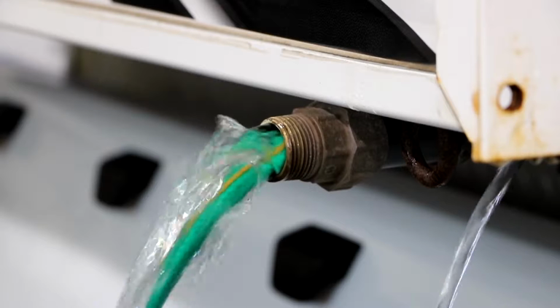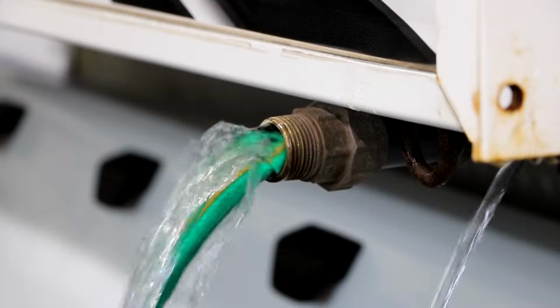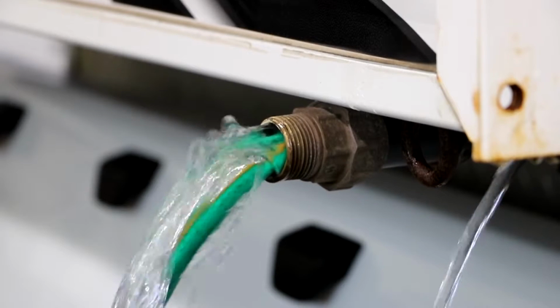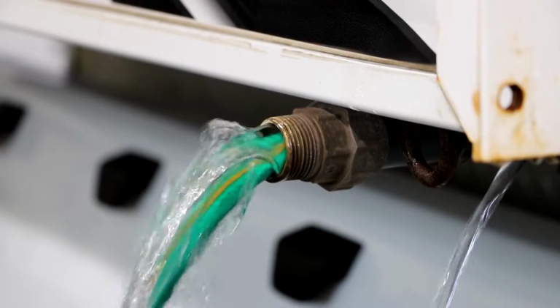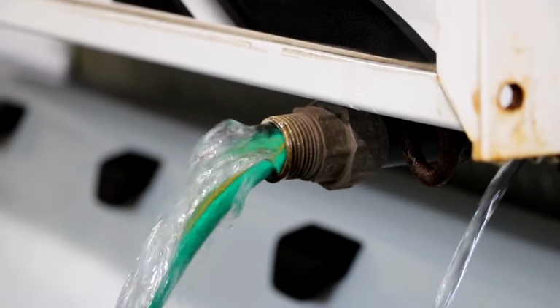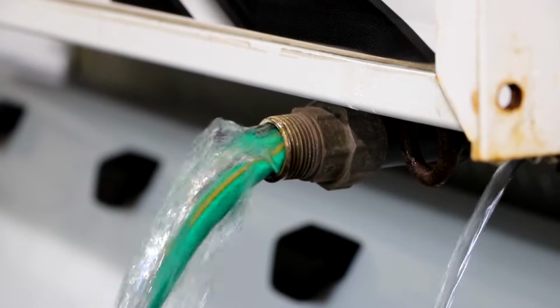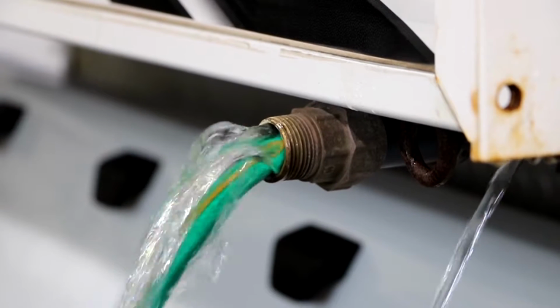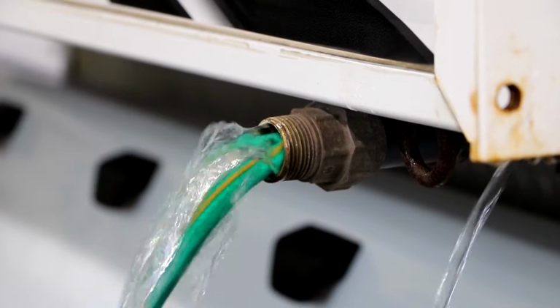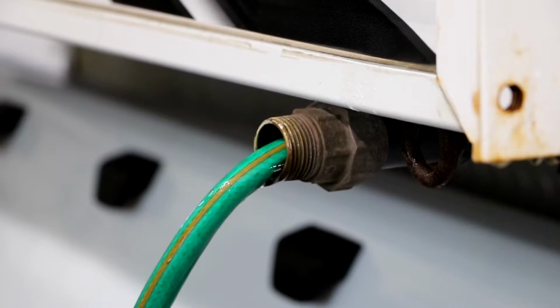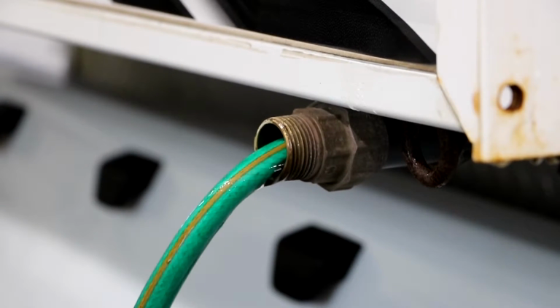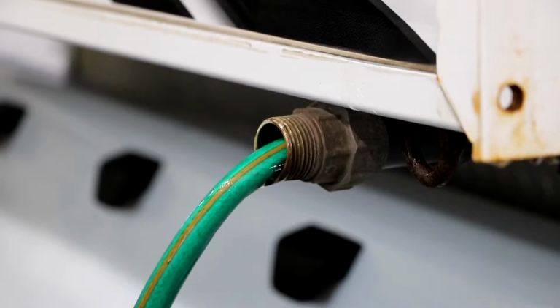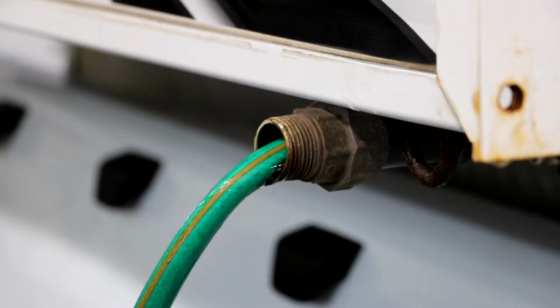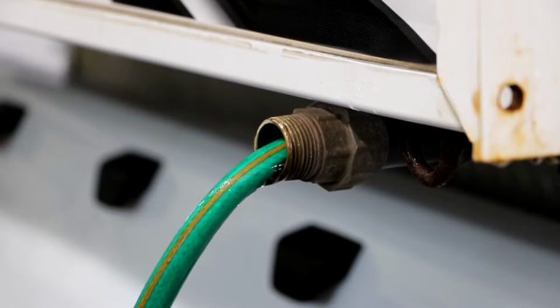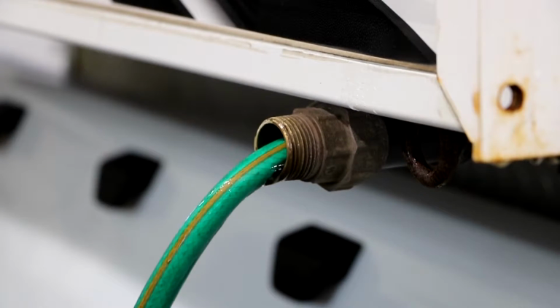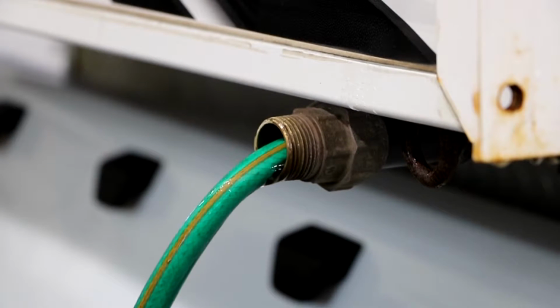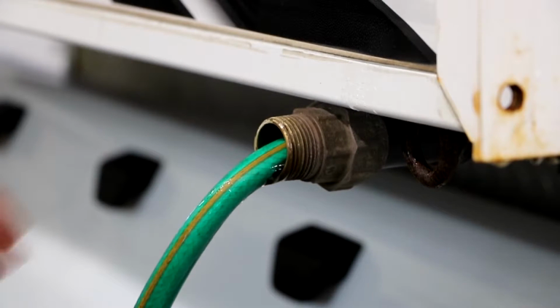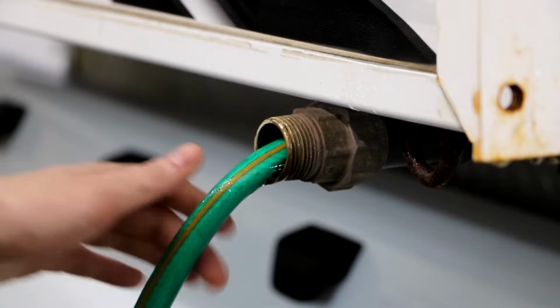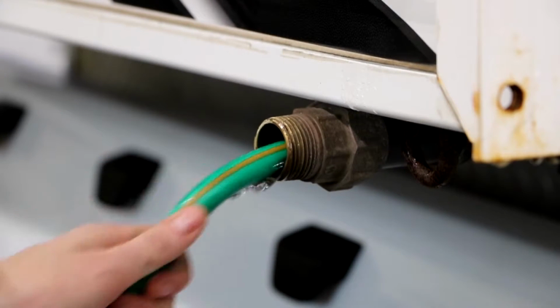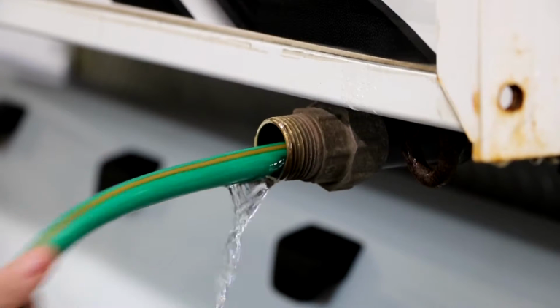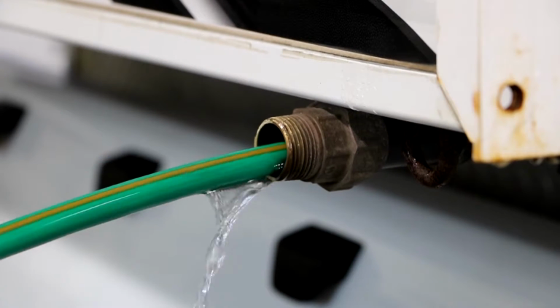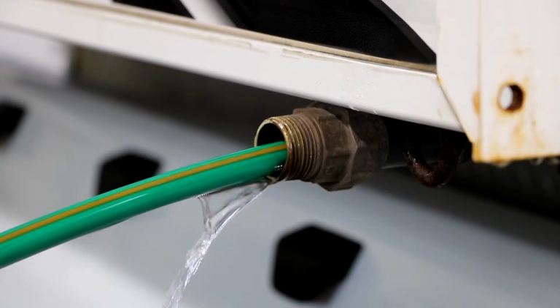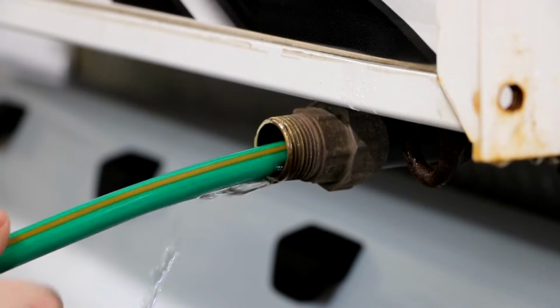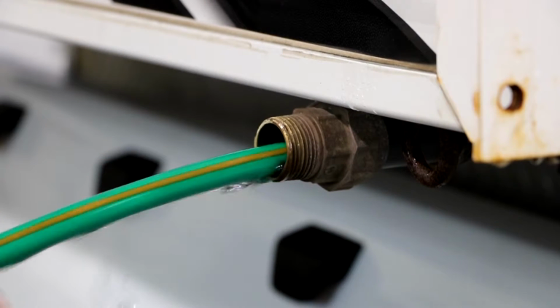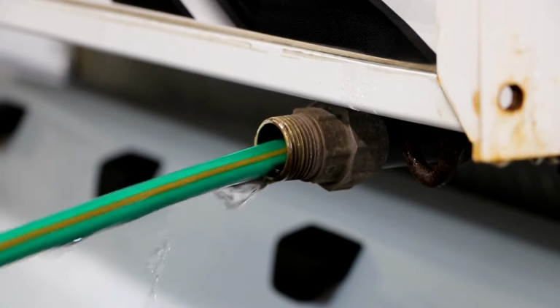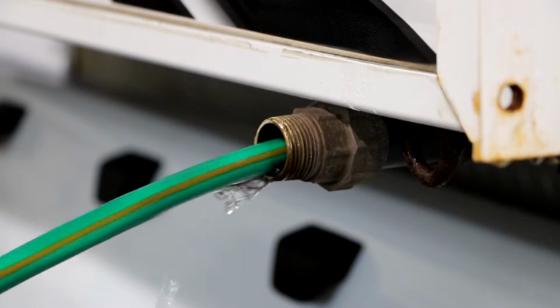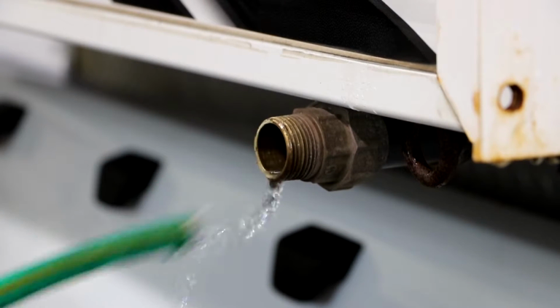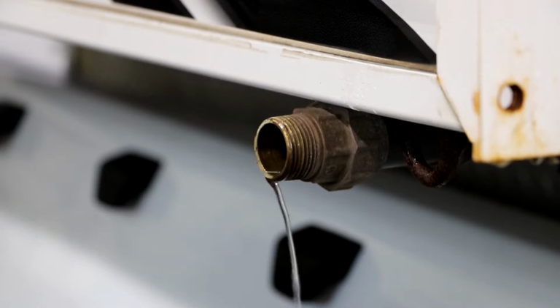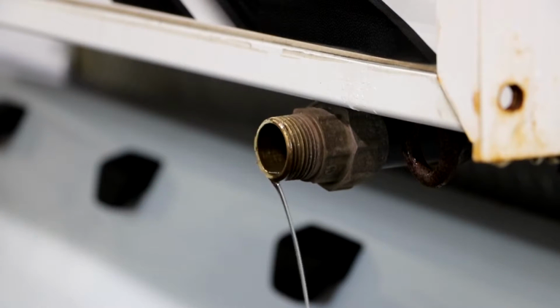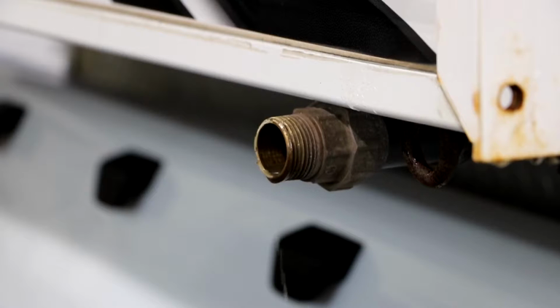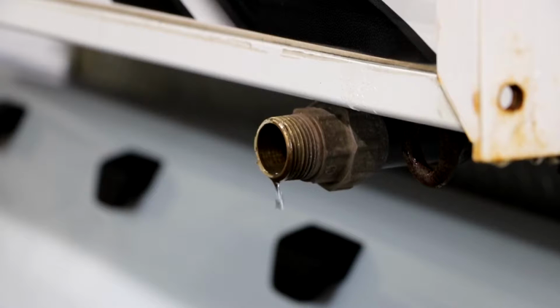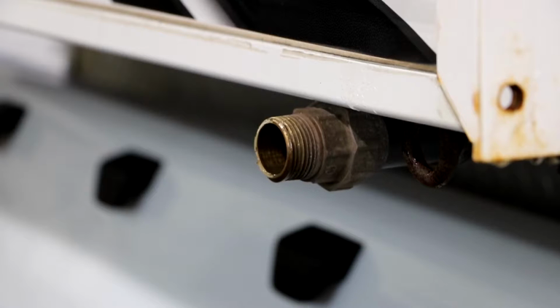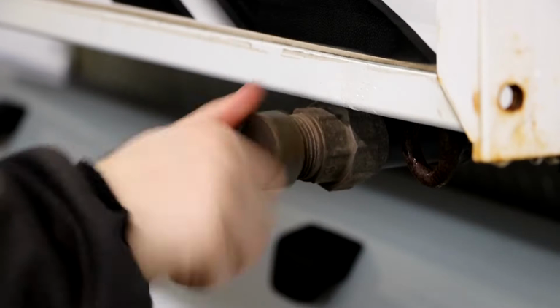When you are finished filling up the camper with water, remember to screw the cap back on.